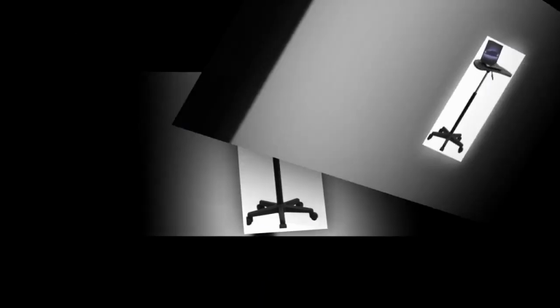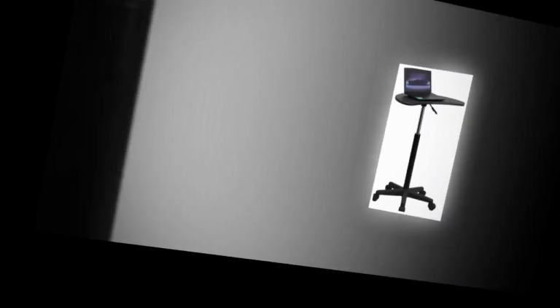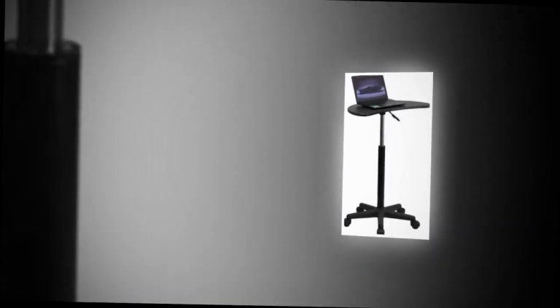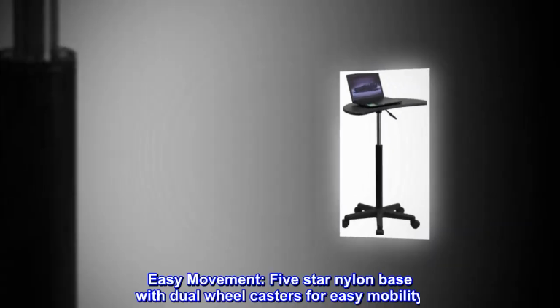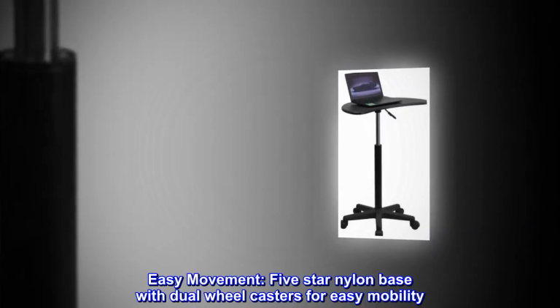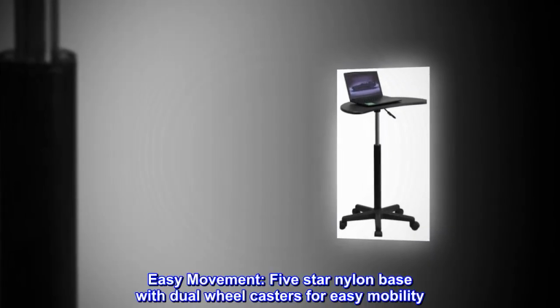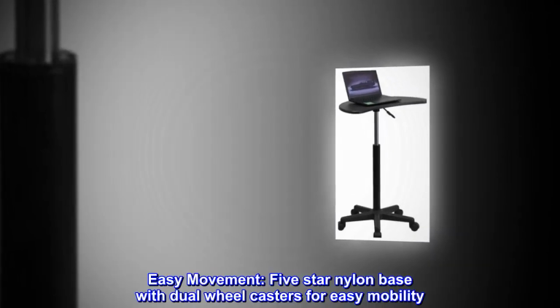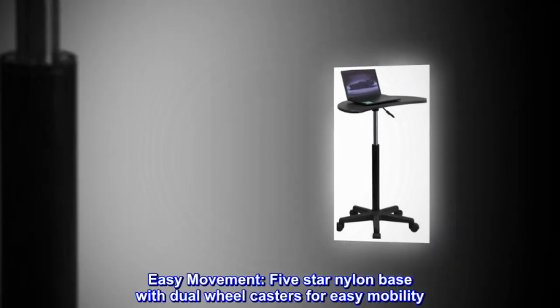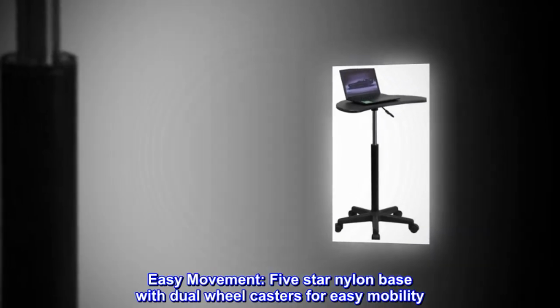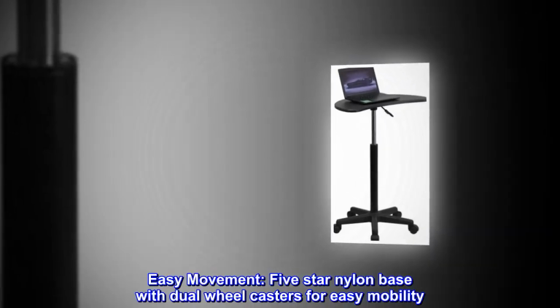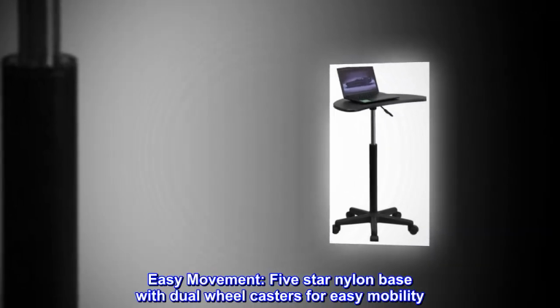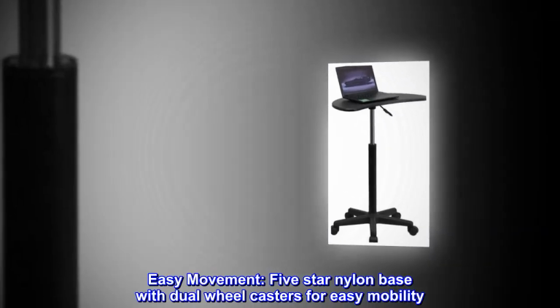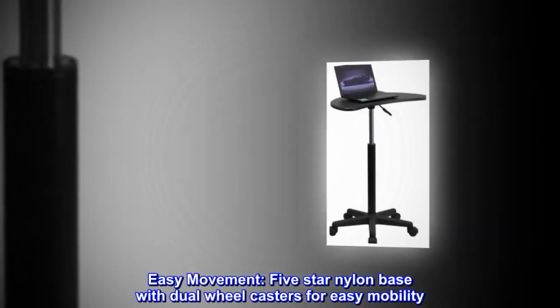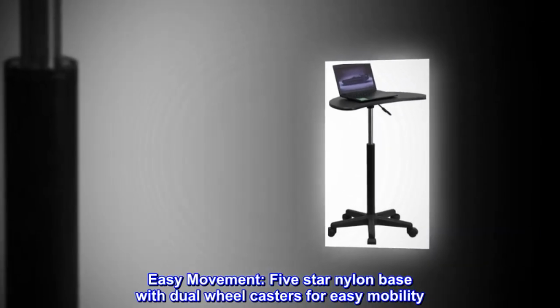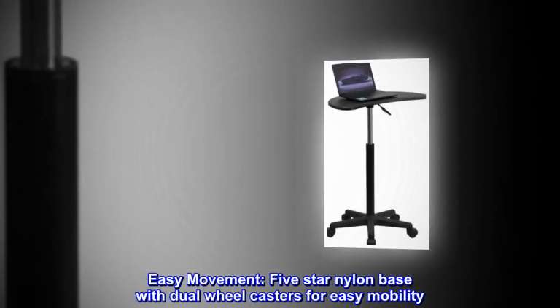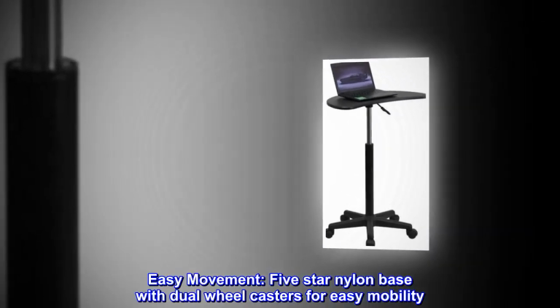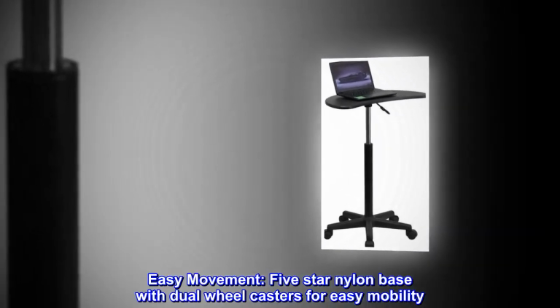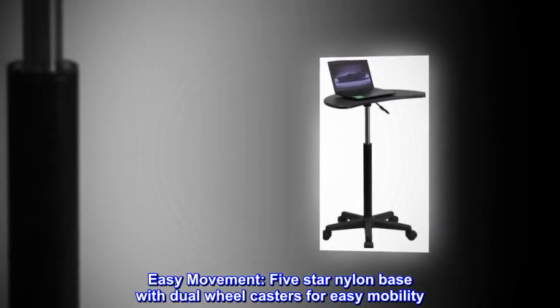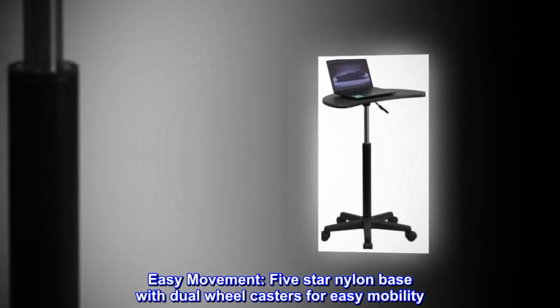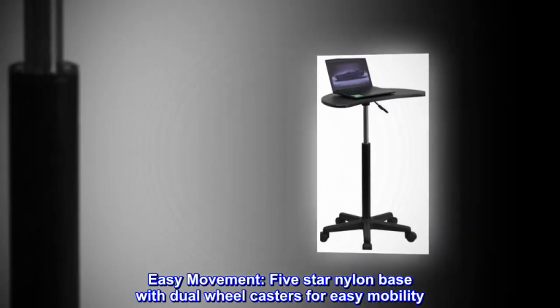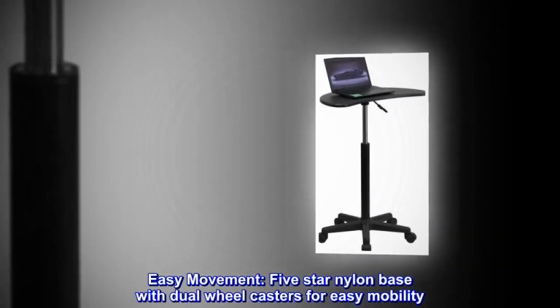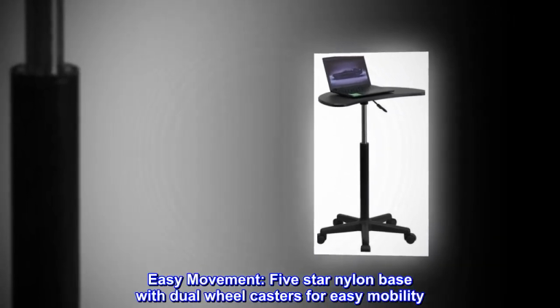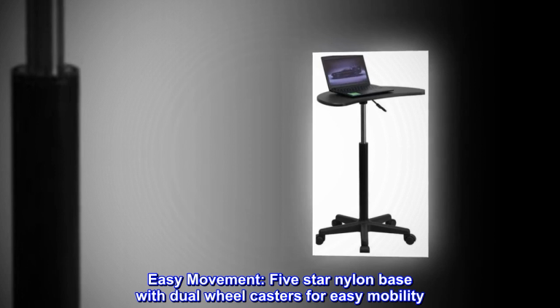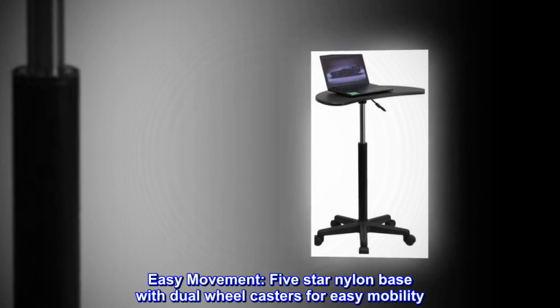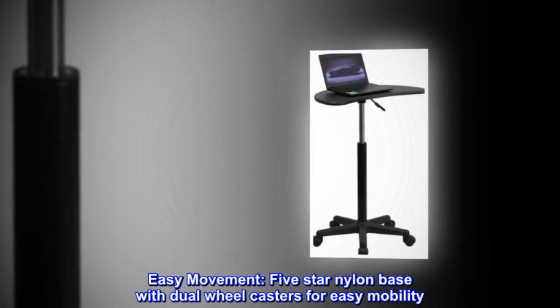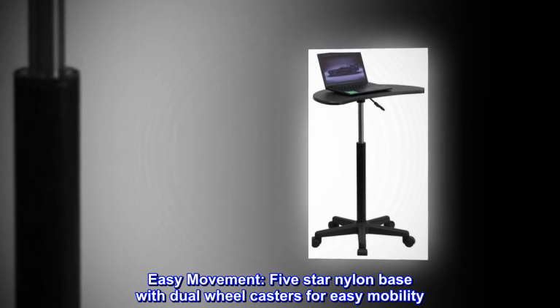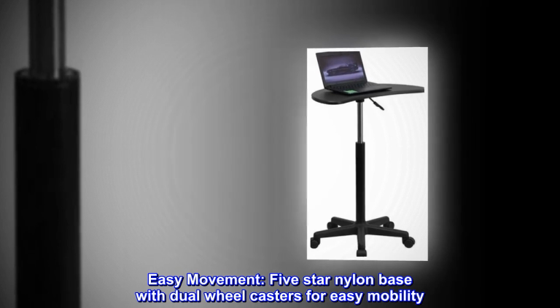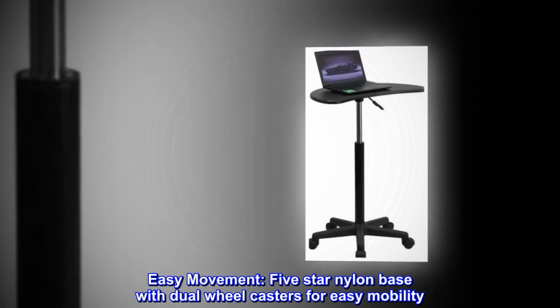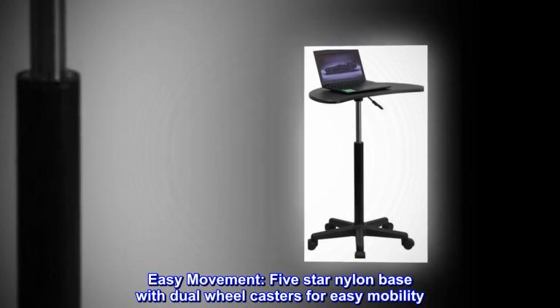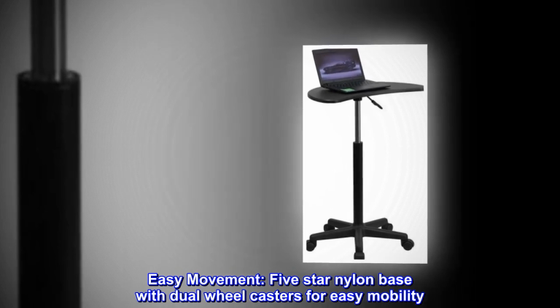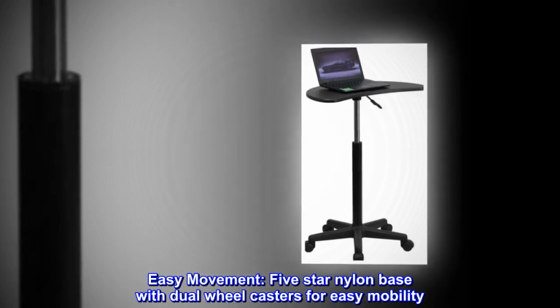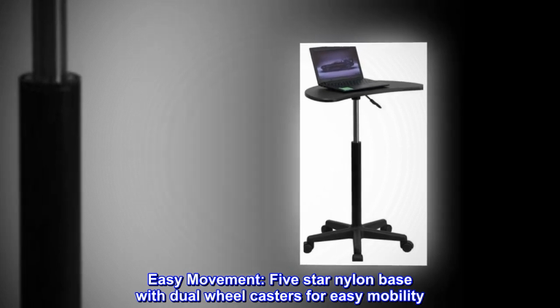Easy movement. Five star nylon base with dual wheel casters for easy mobility.